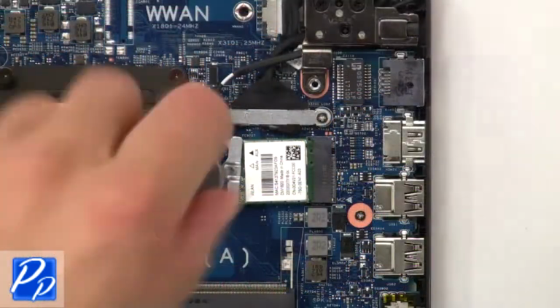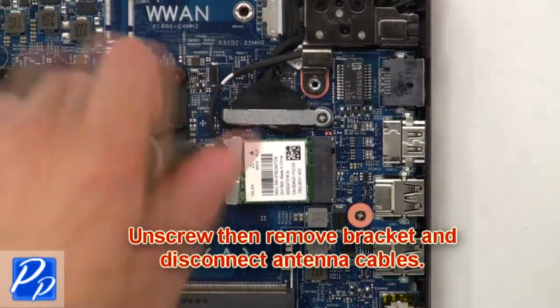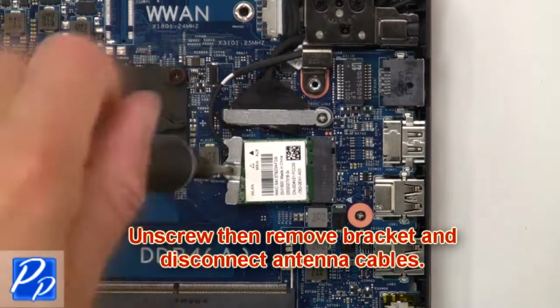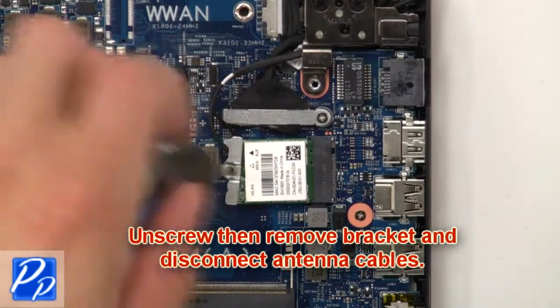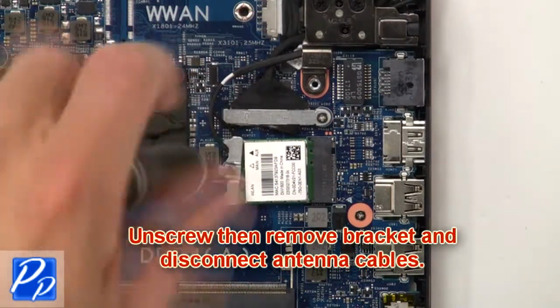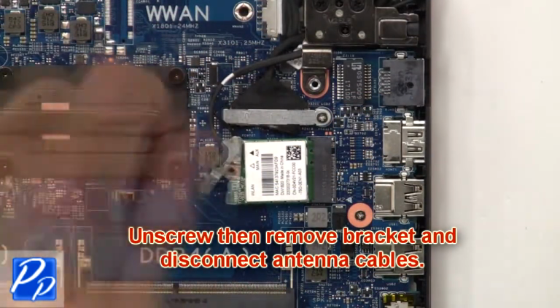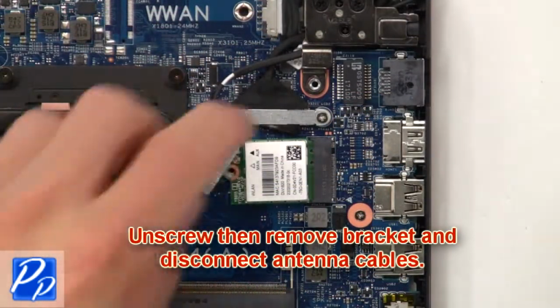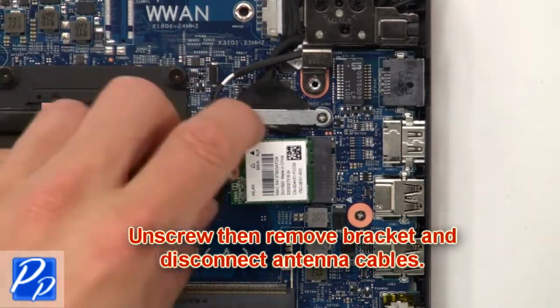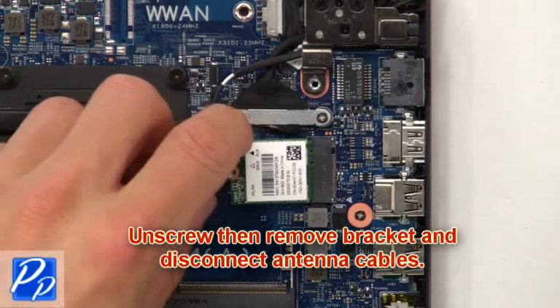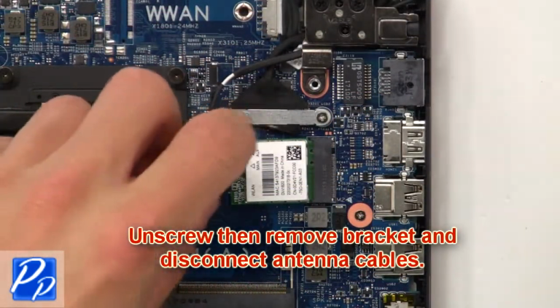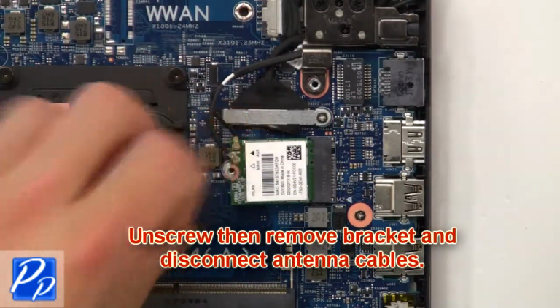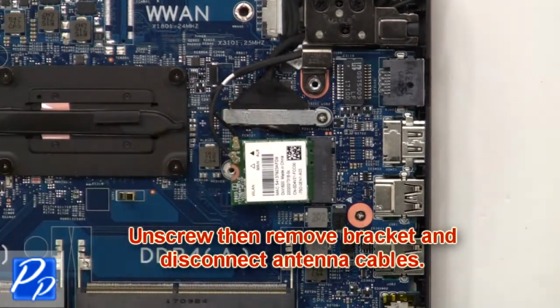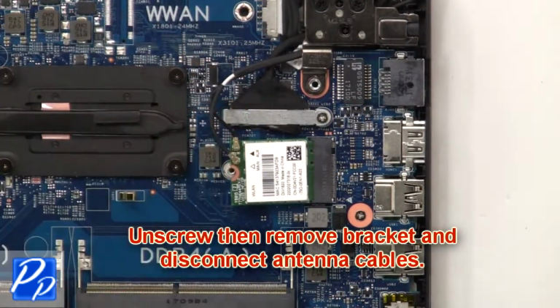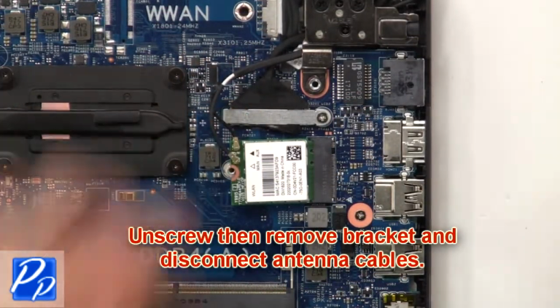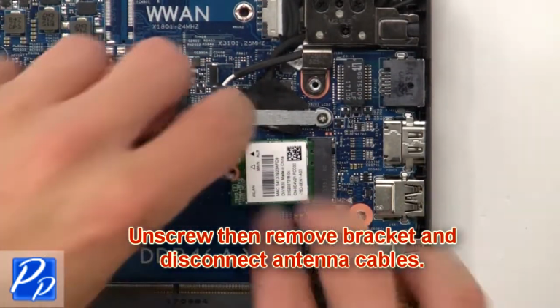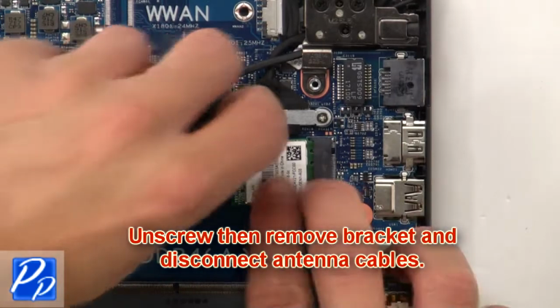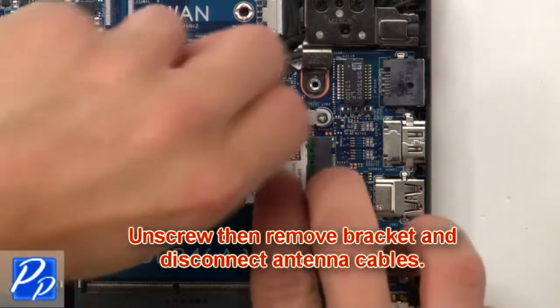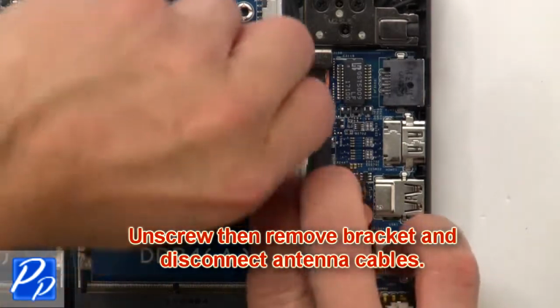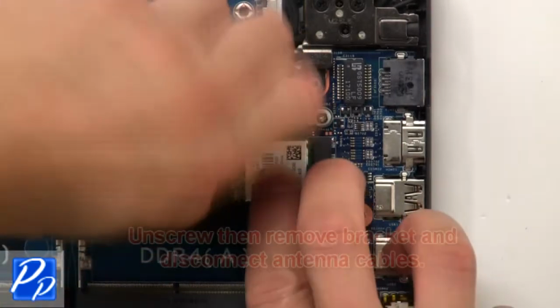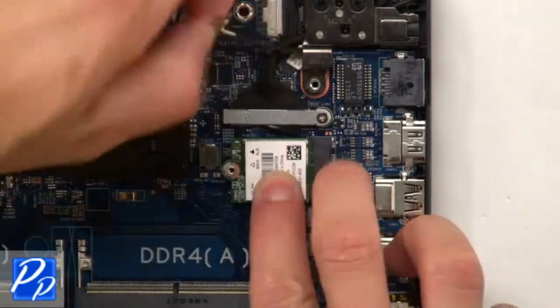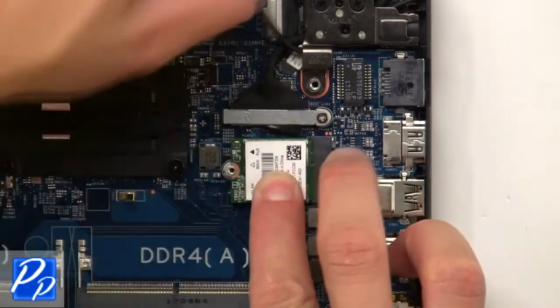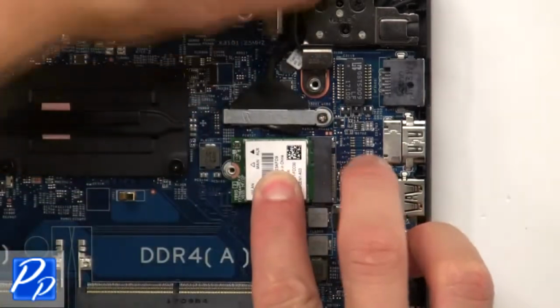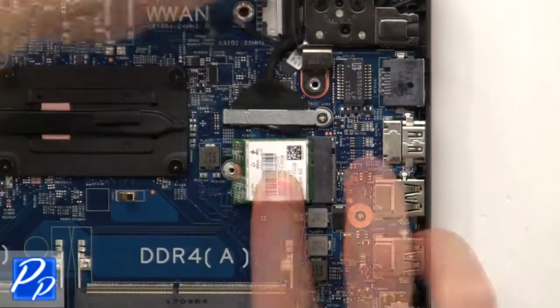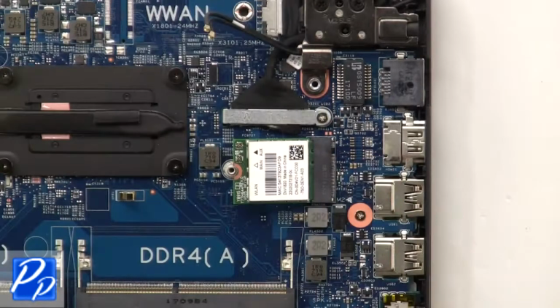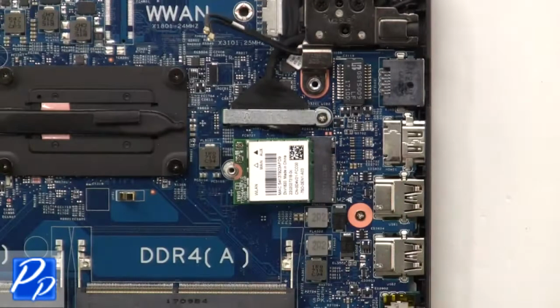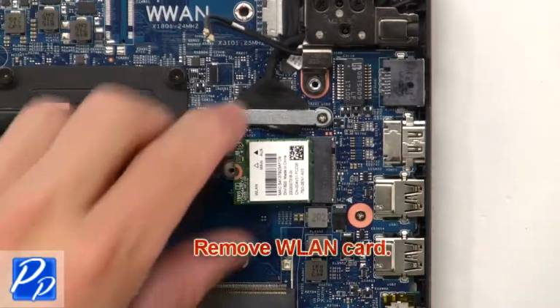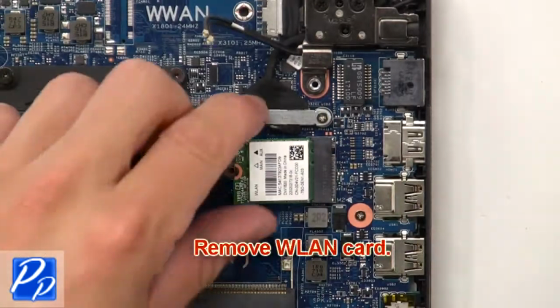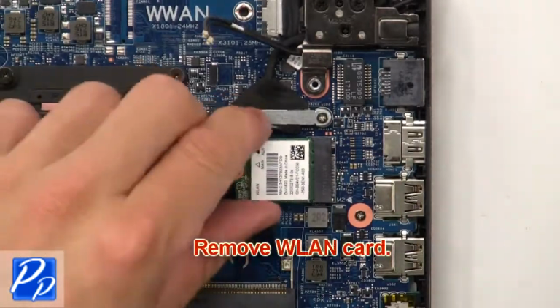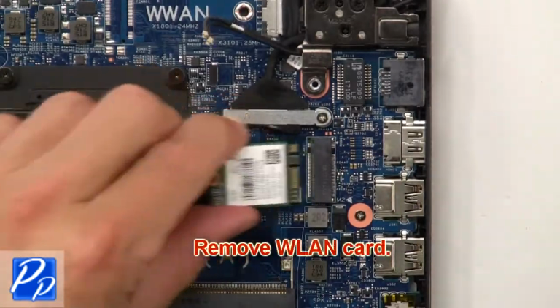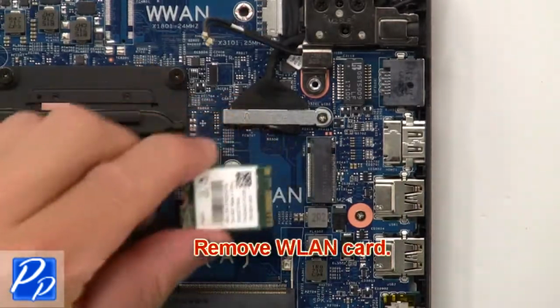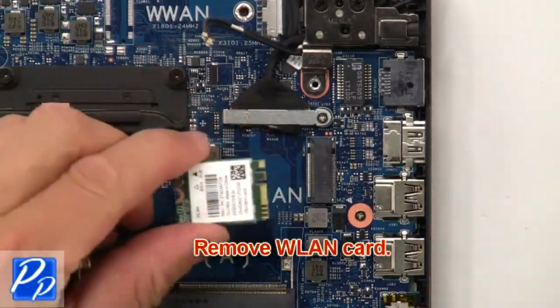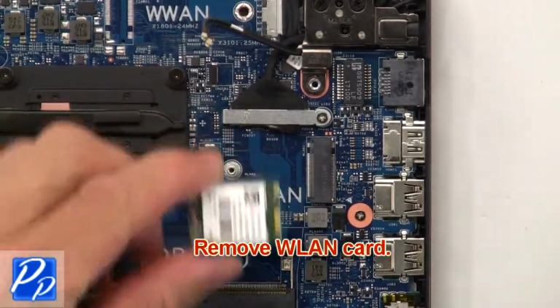Now unscrew, then remove bracket and disconnect antenna cables. Then remove wireless card.